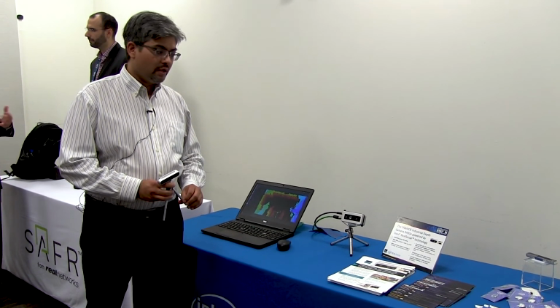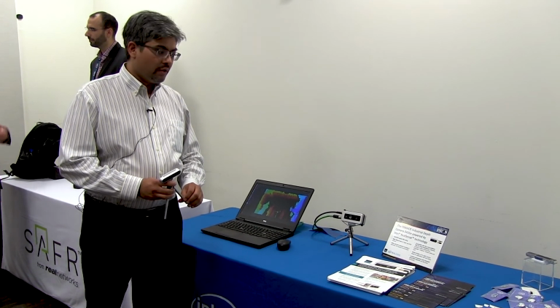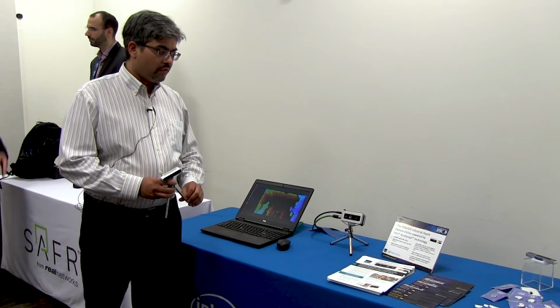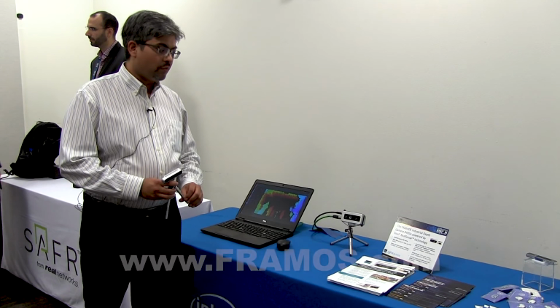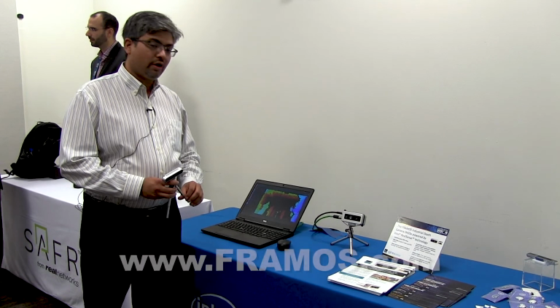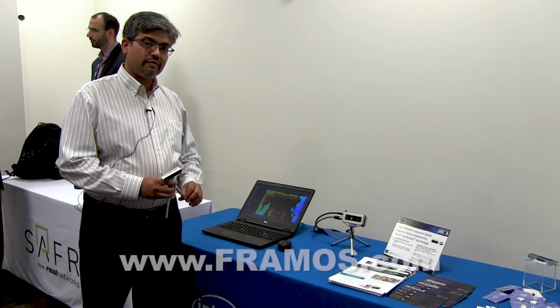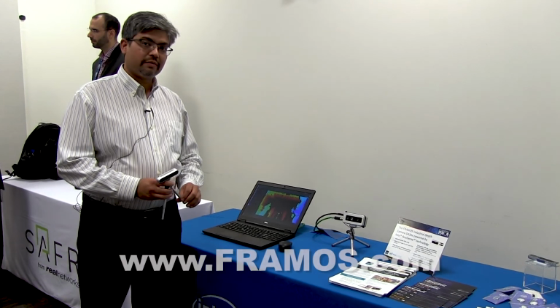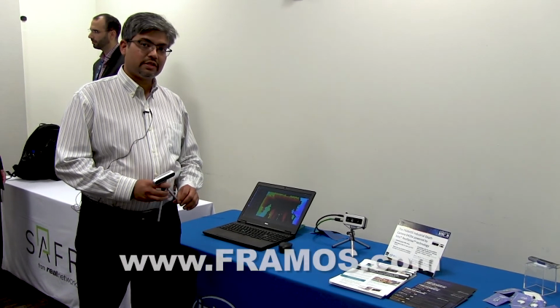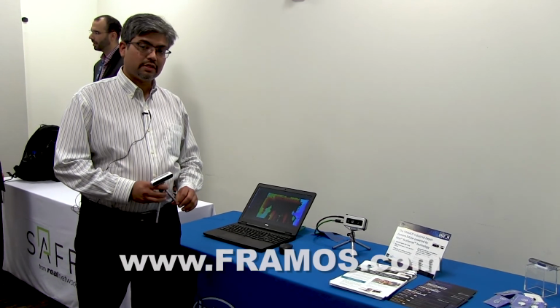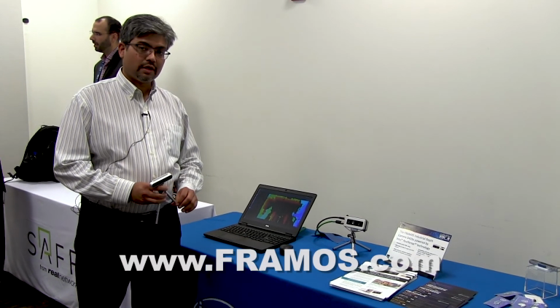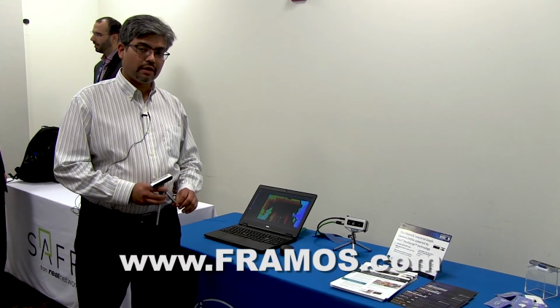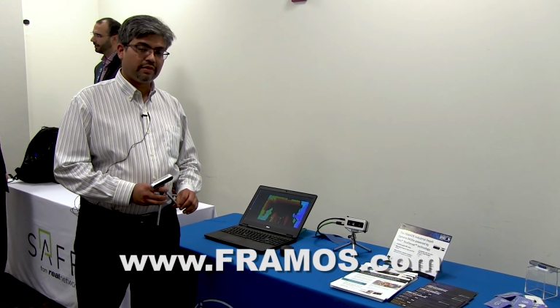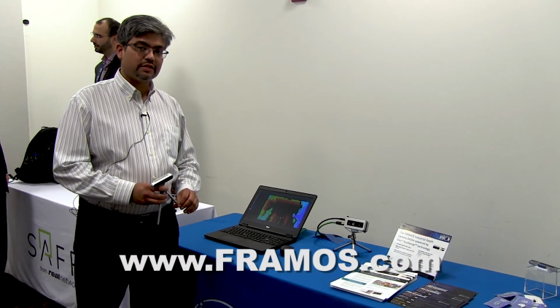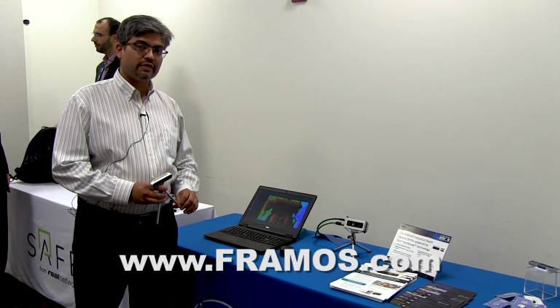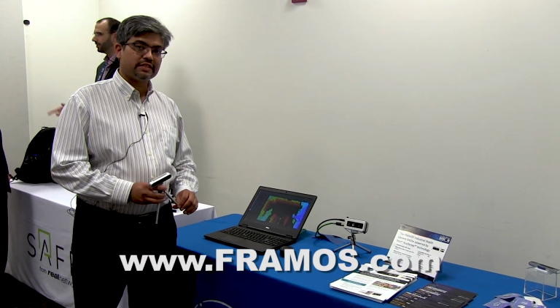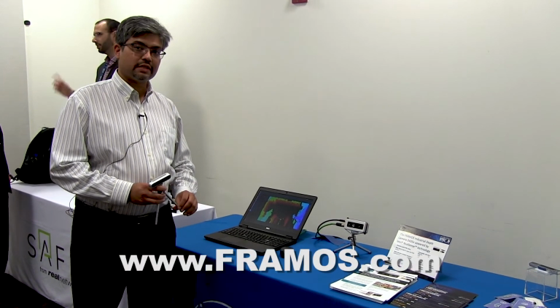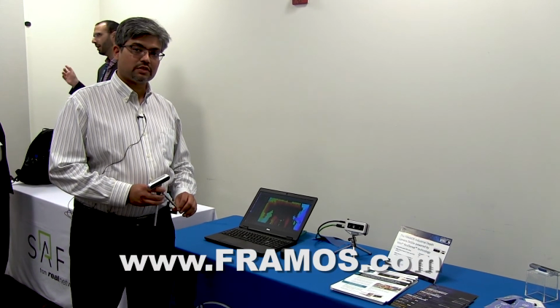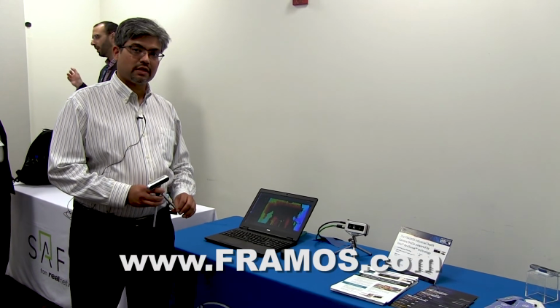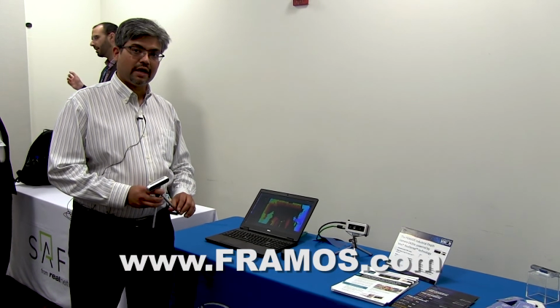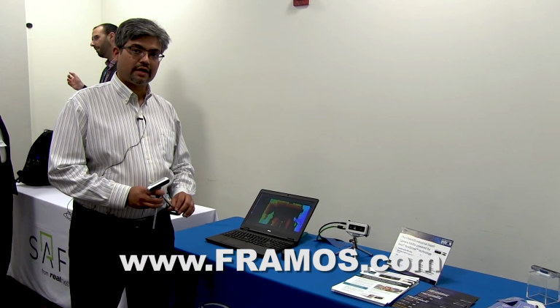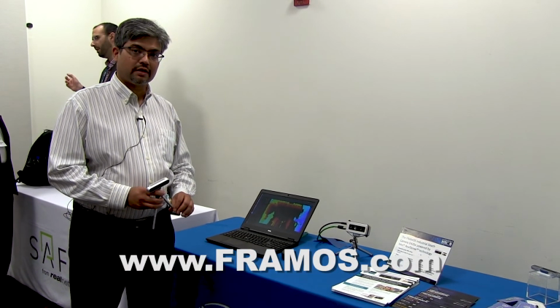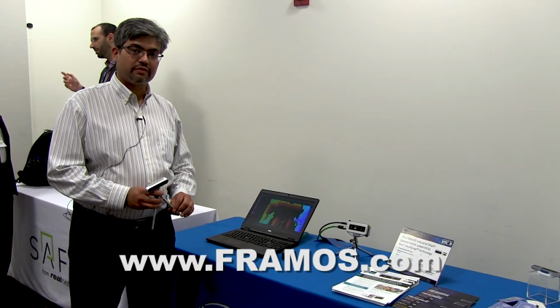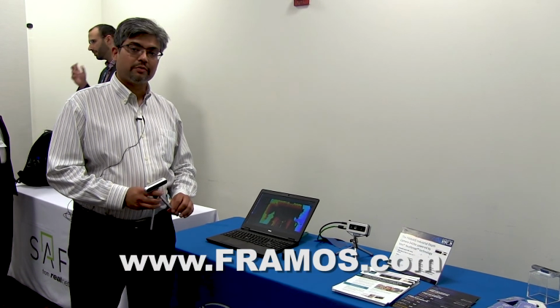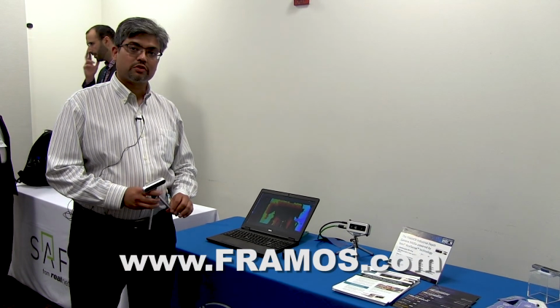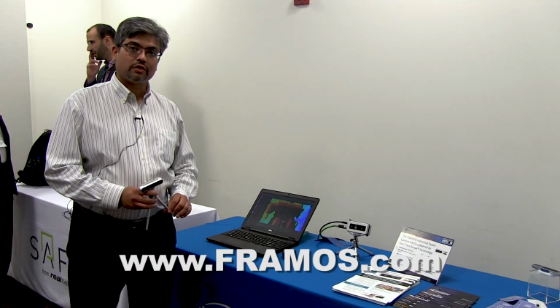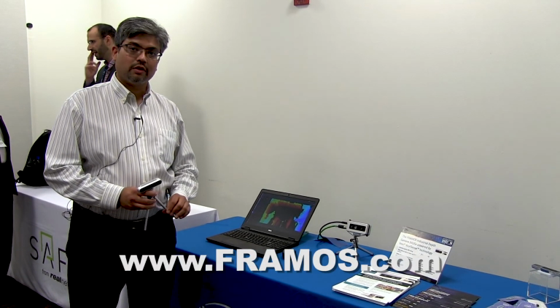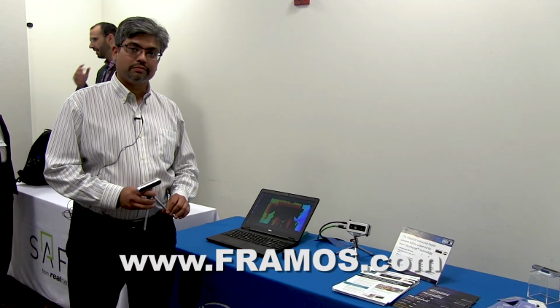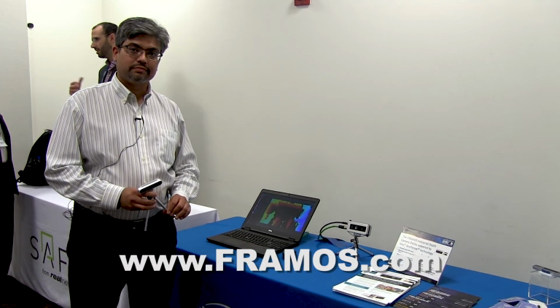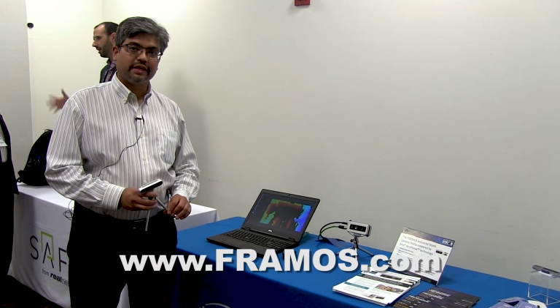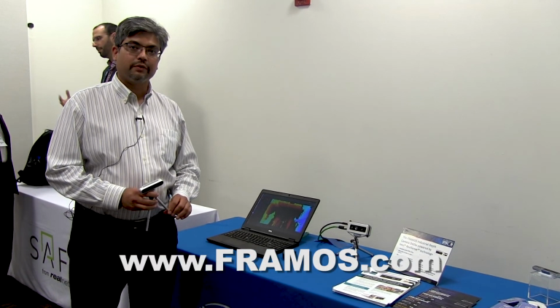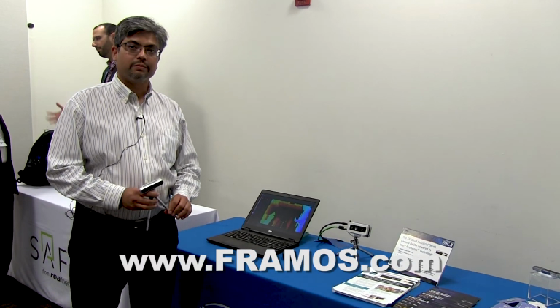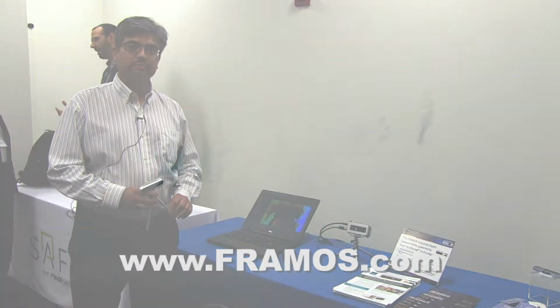For more information, please visit us at Framos.com. Thank you!